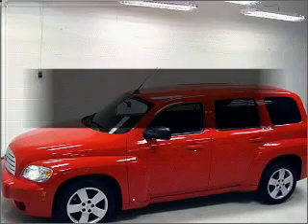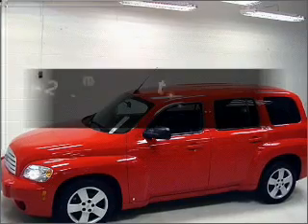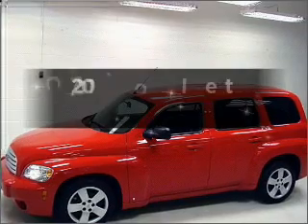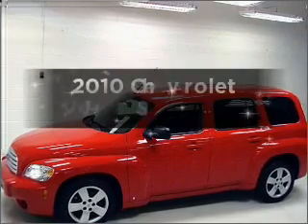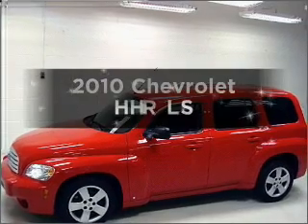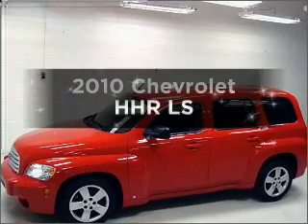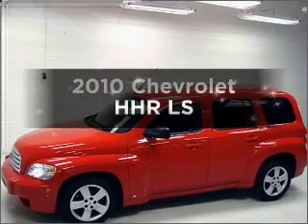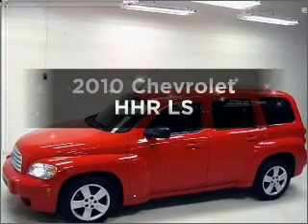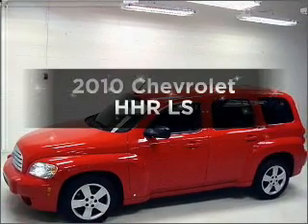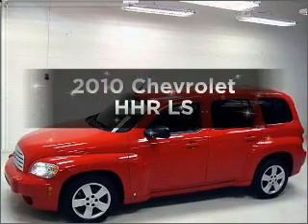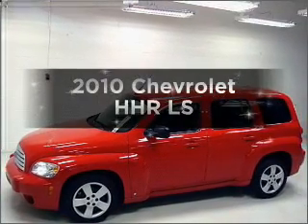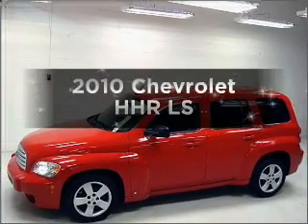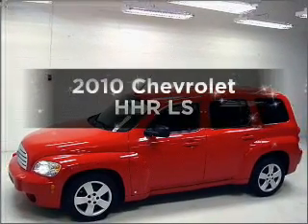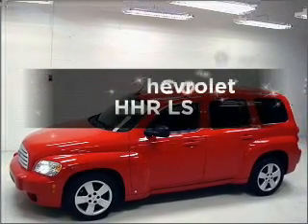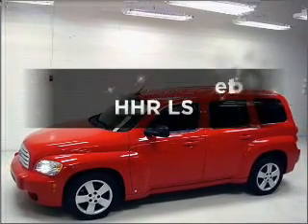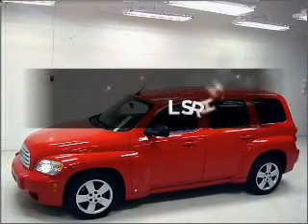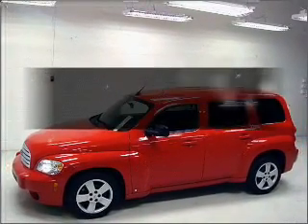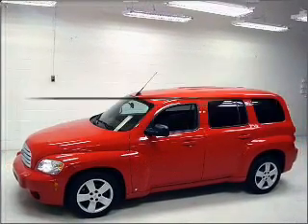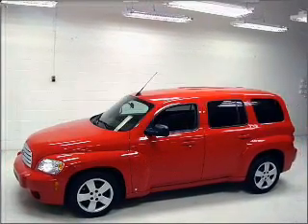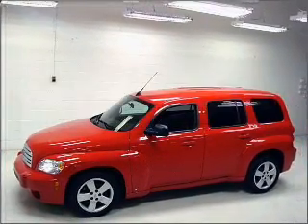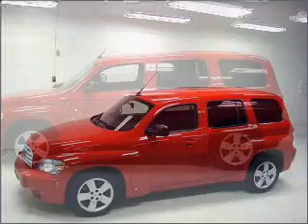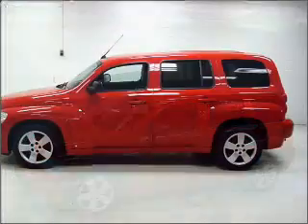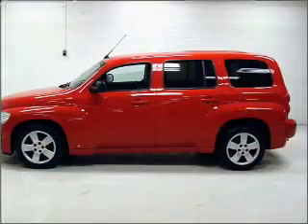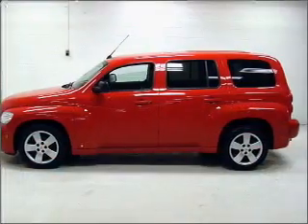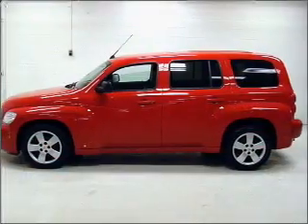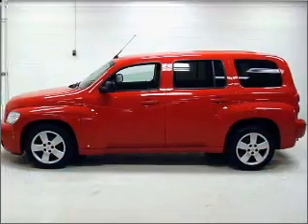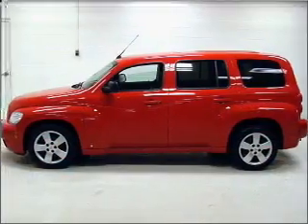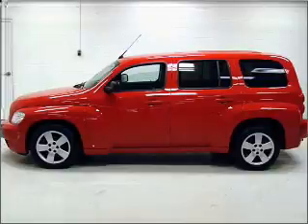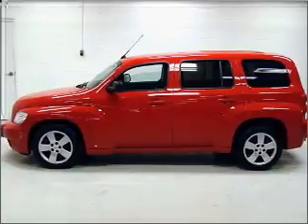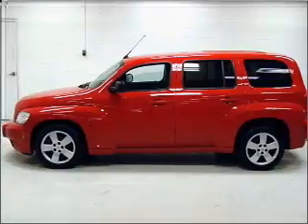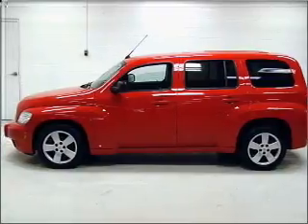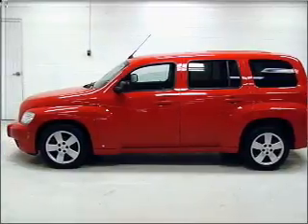Introducing the 2010 Chevrolet HHR. If you're looking for a first-rate auto, this one could be yours today.